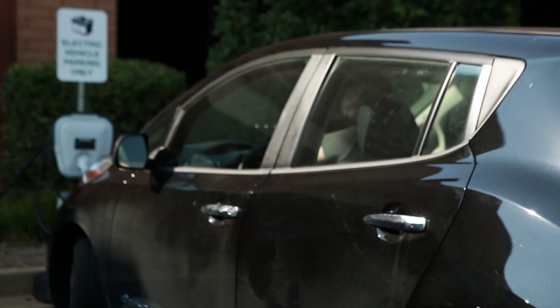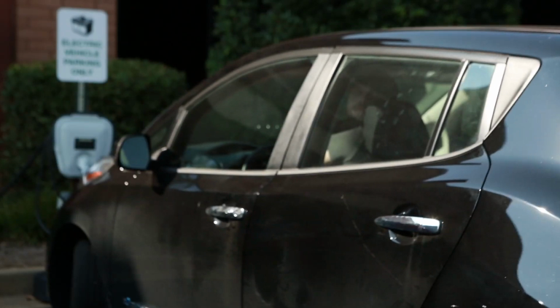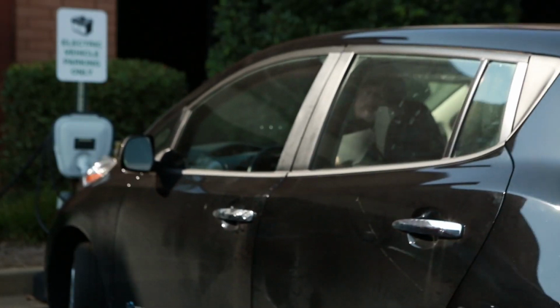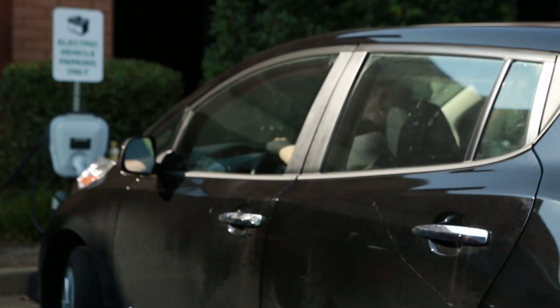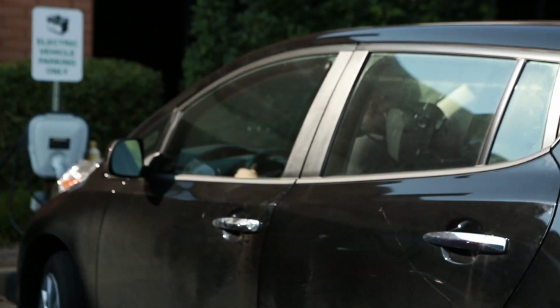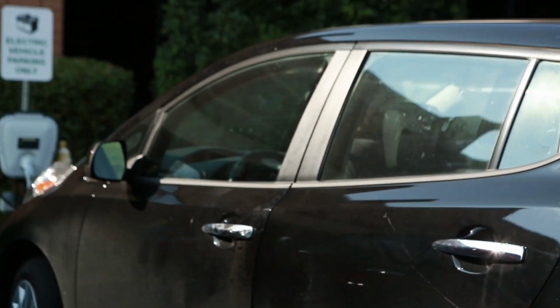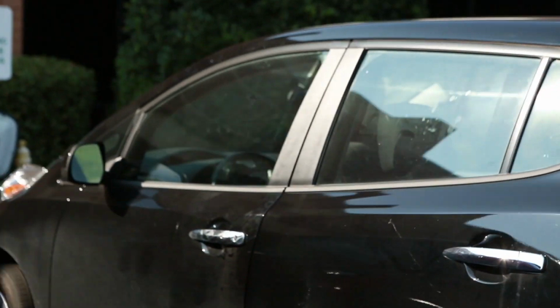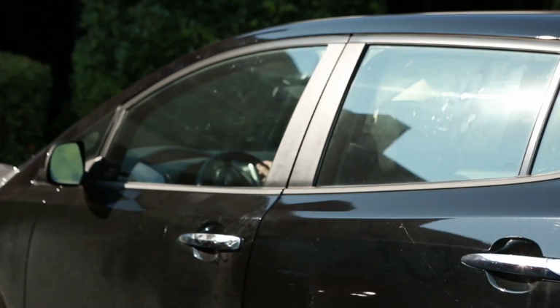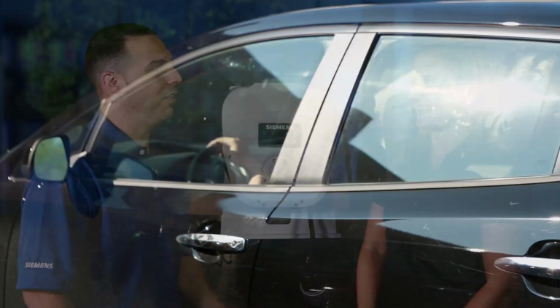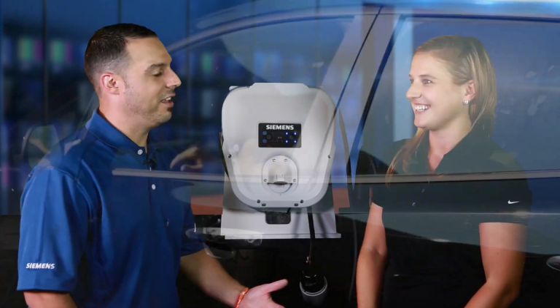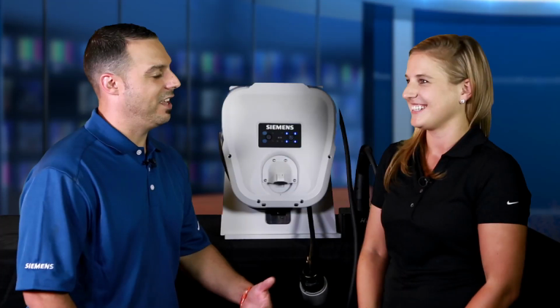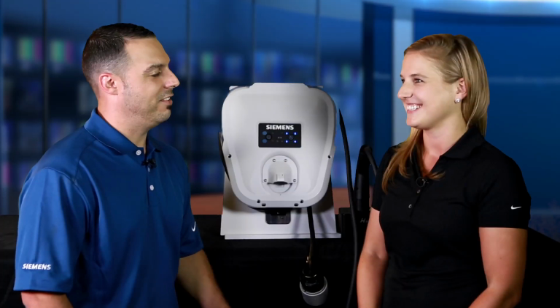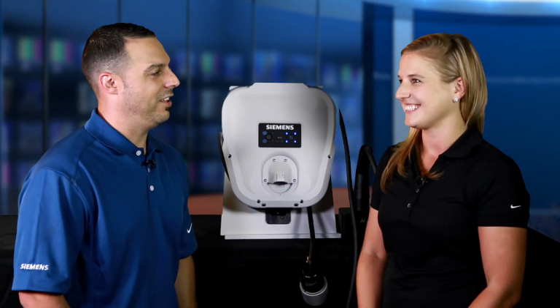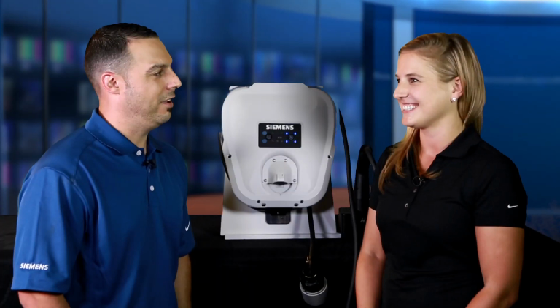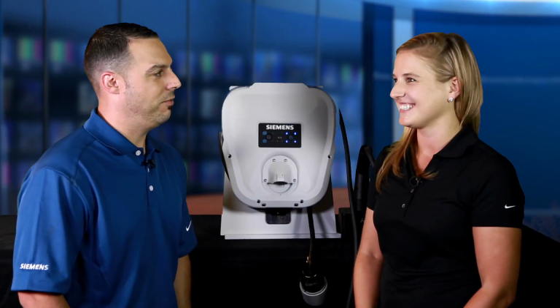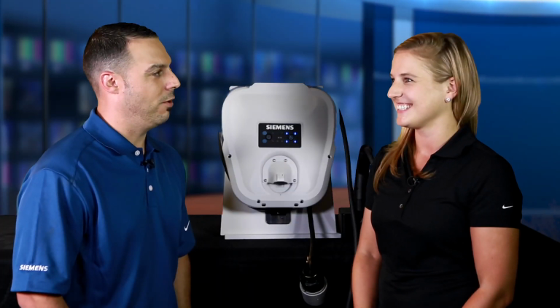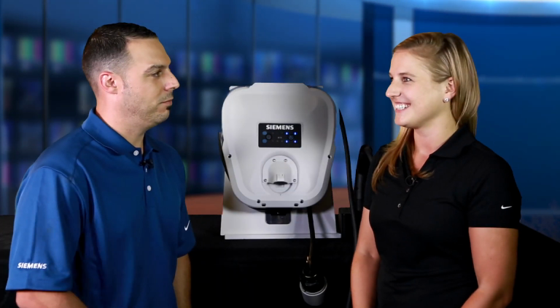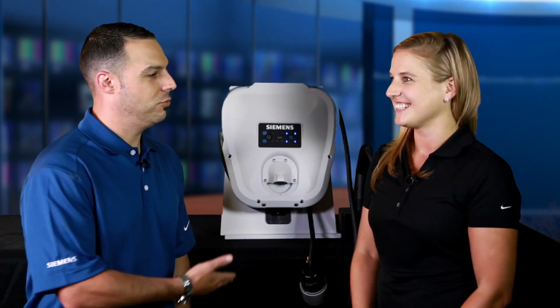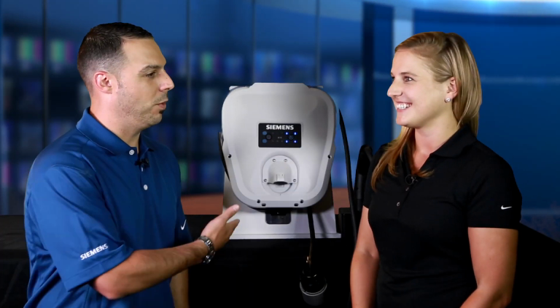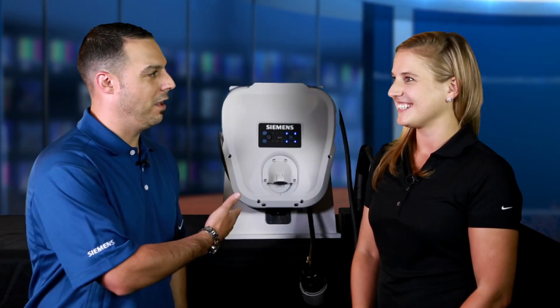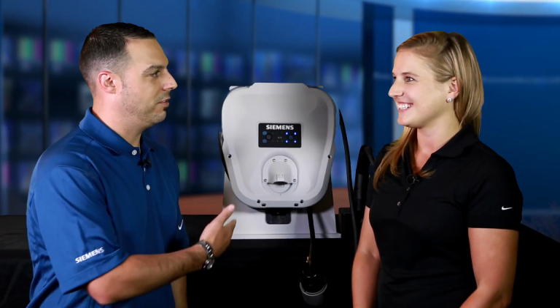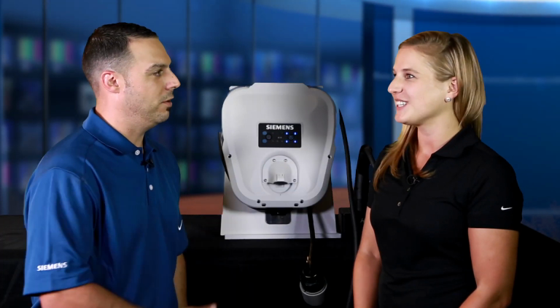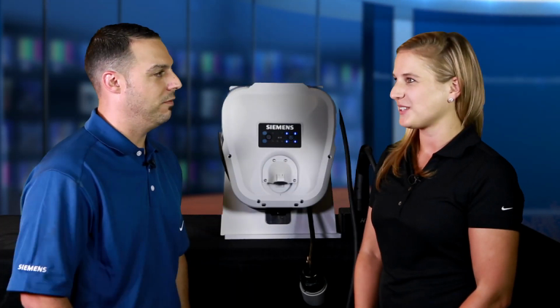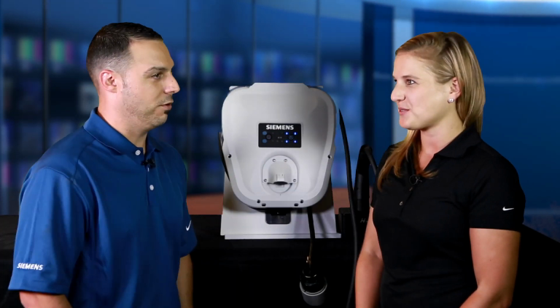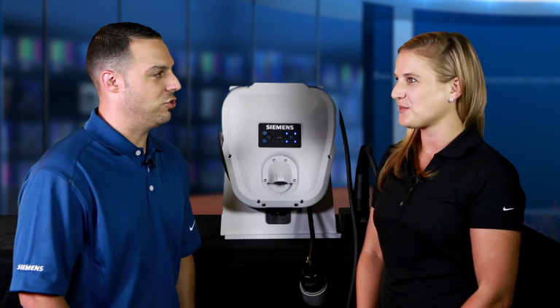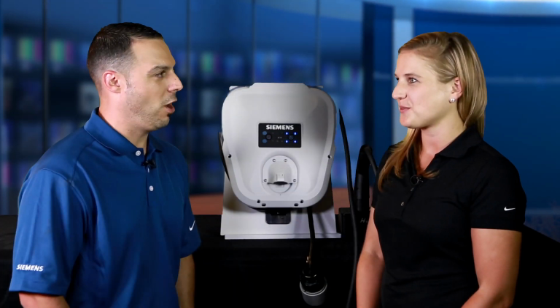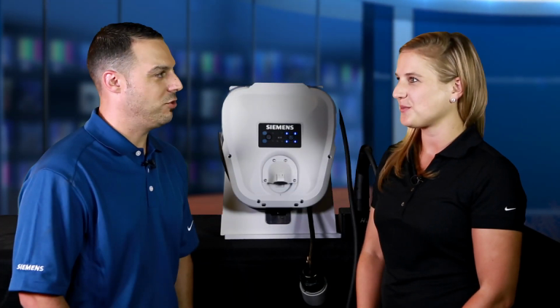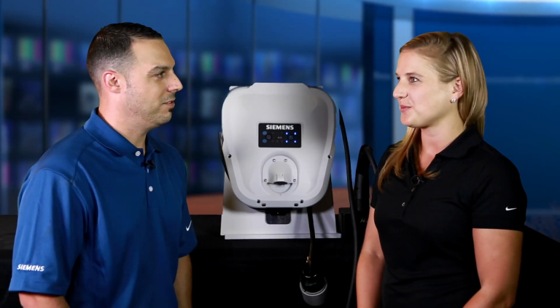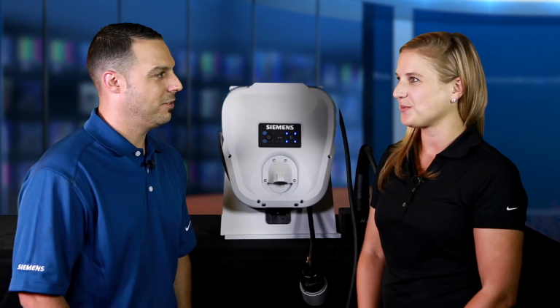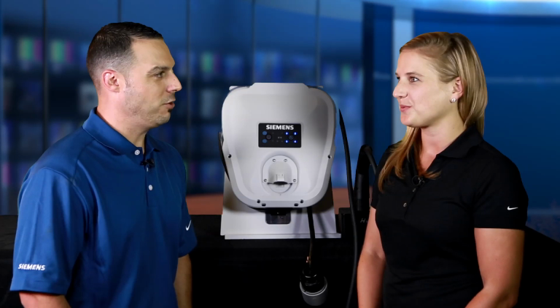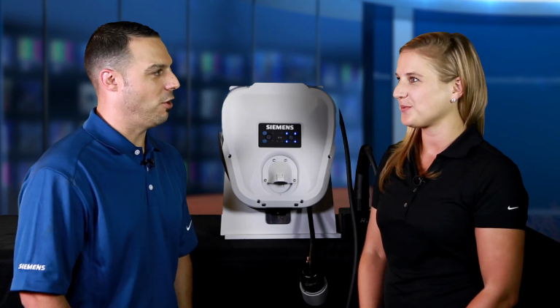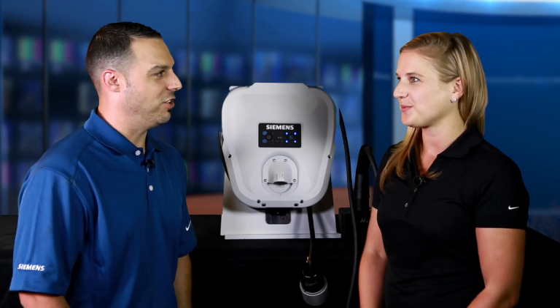Sounds fantastic. Thanks again, Celia, for showing us the VersaCharge car charger.